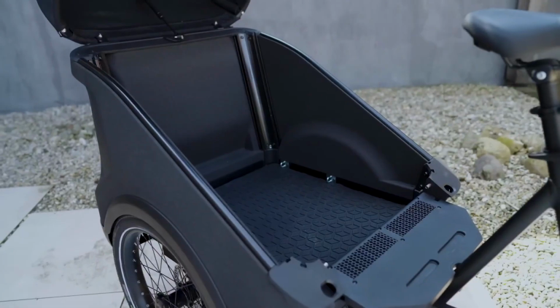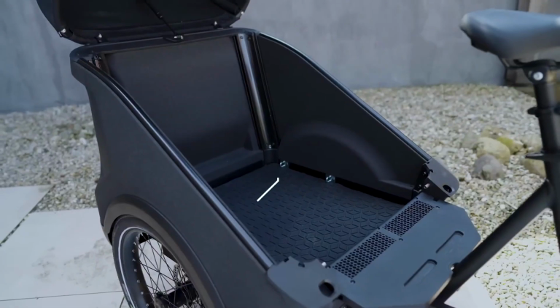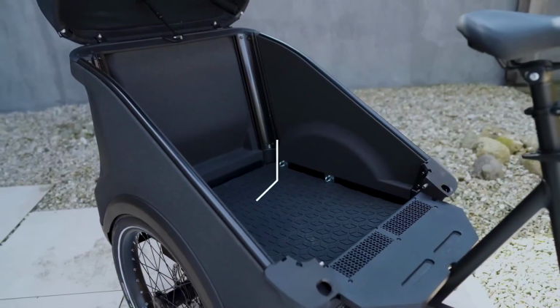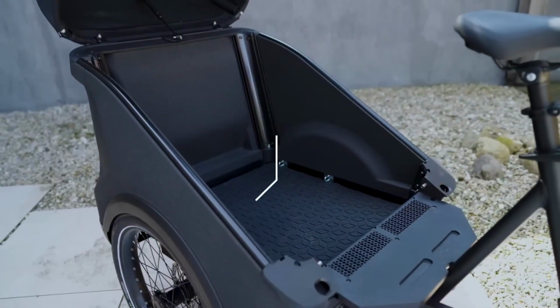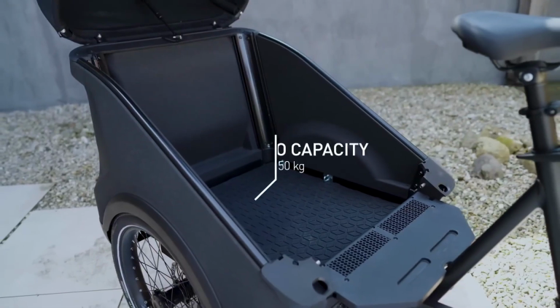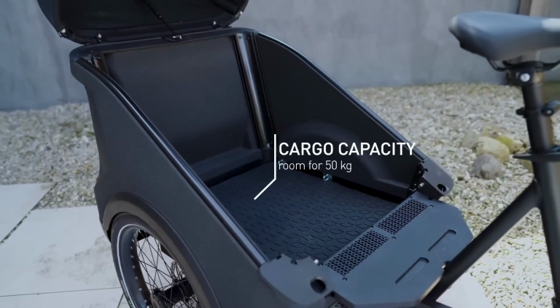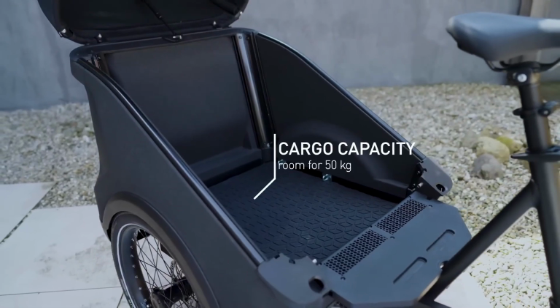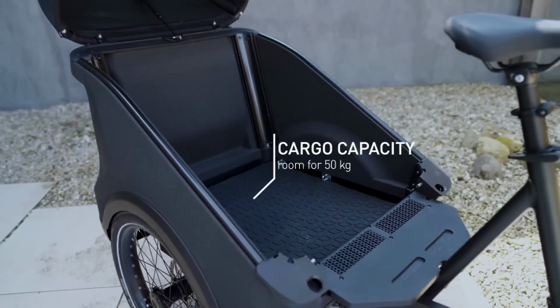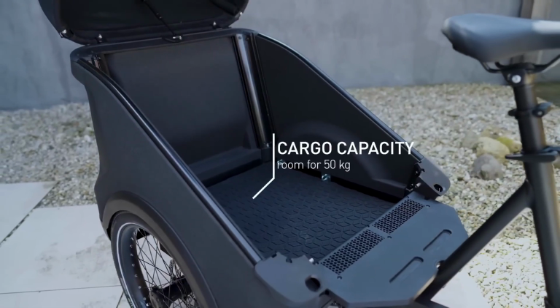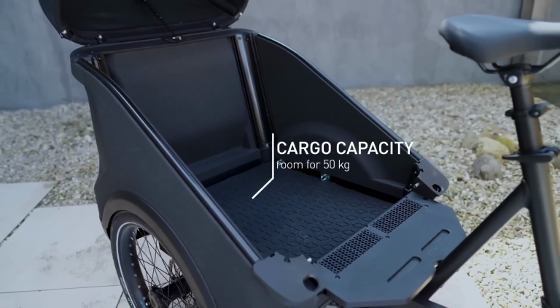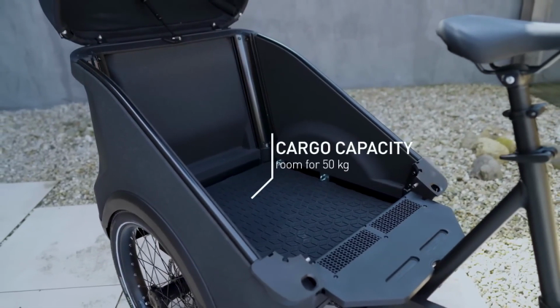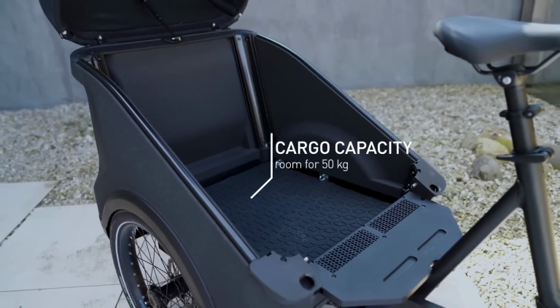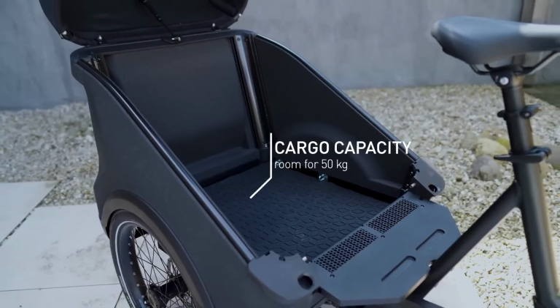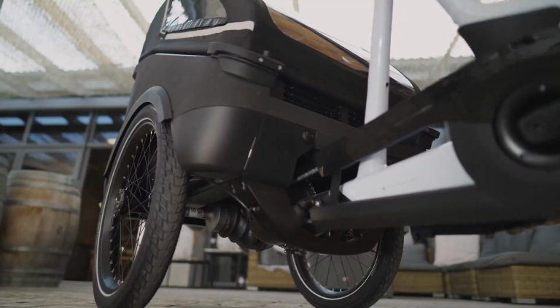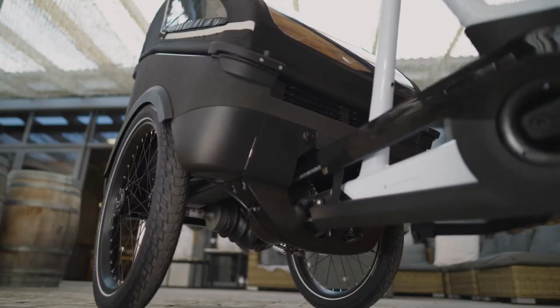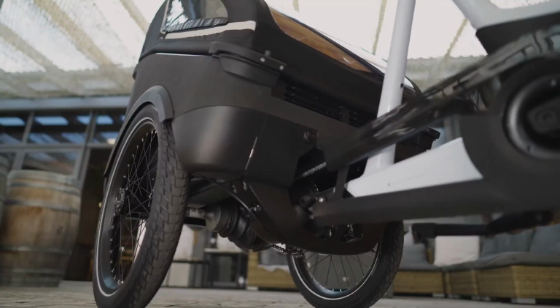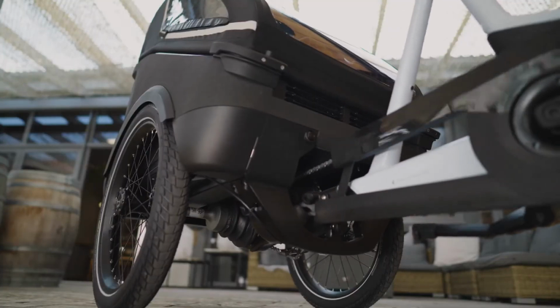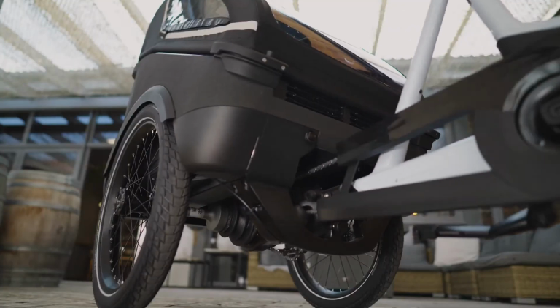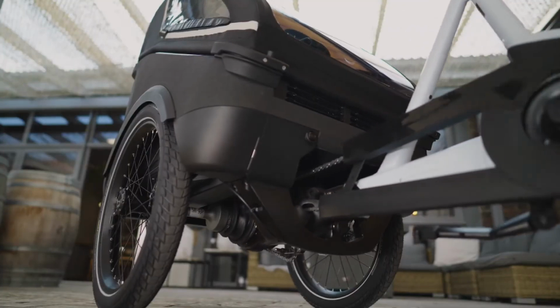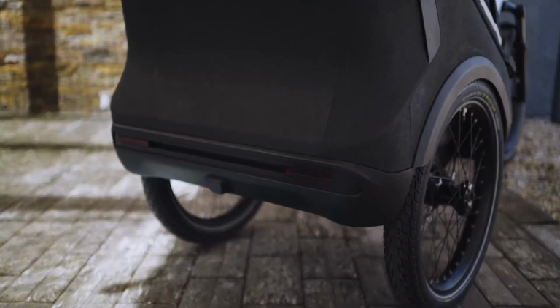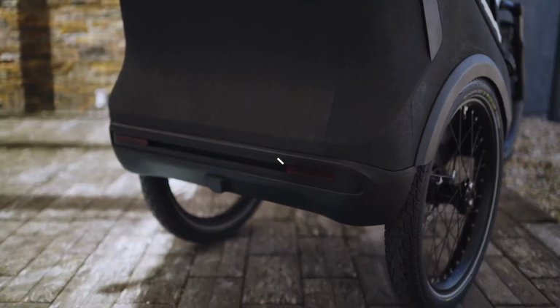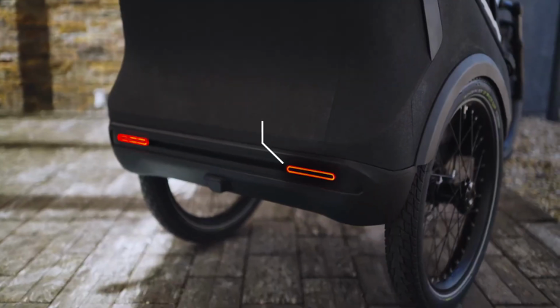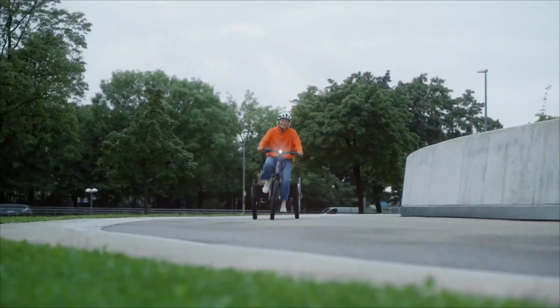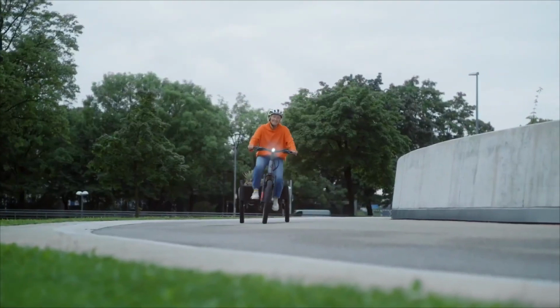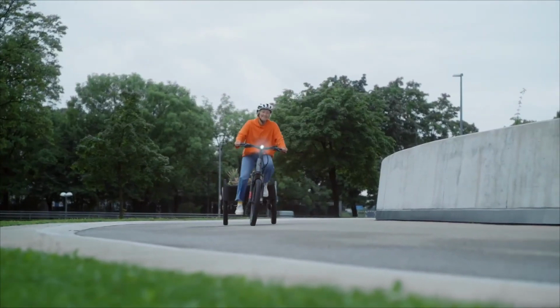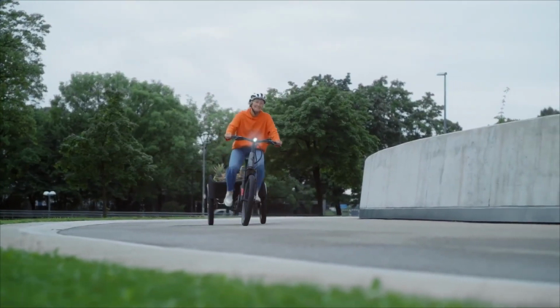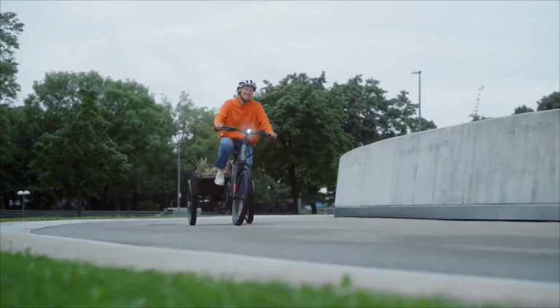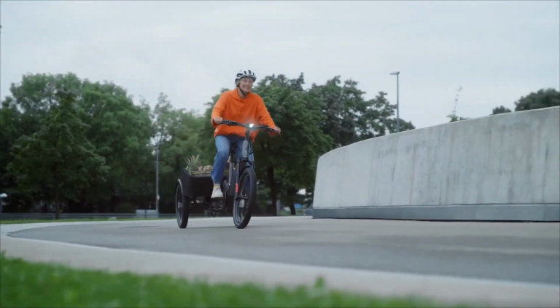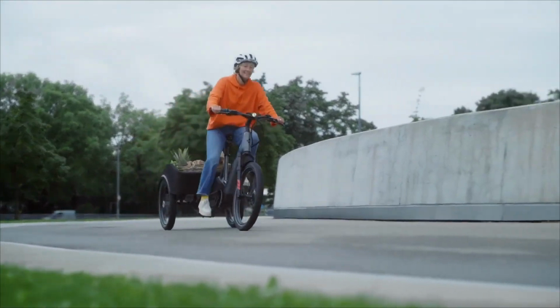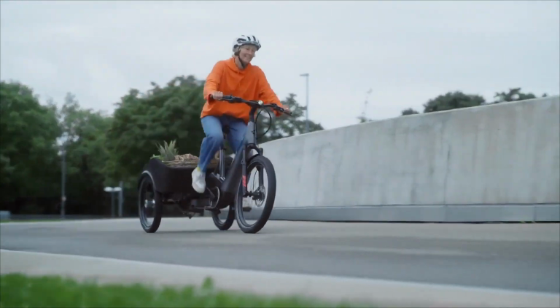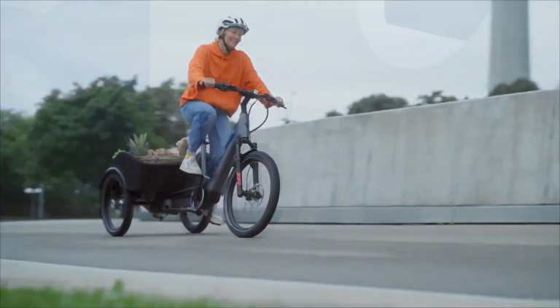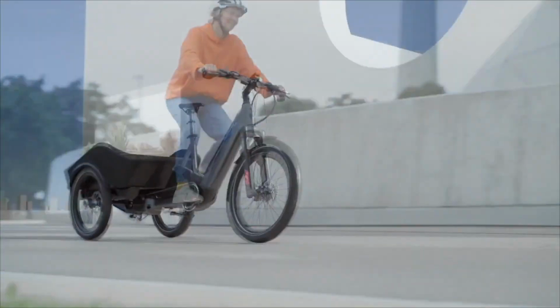In a world moving toward greener streets, the Cube Trike isn't just a ride — it's a shift in how we move.